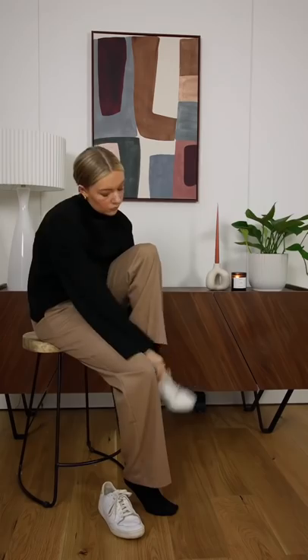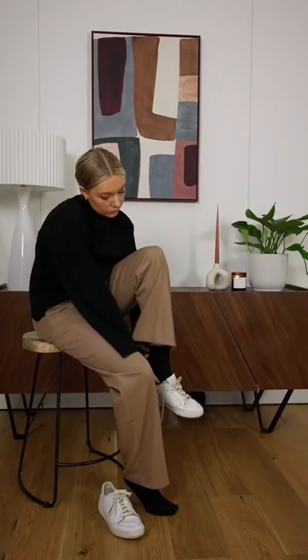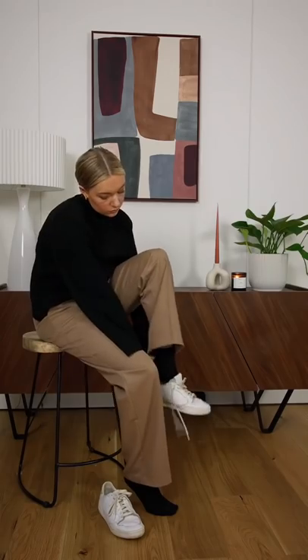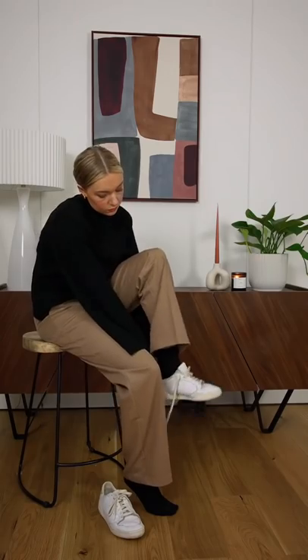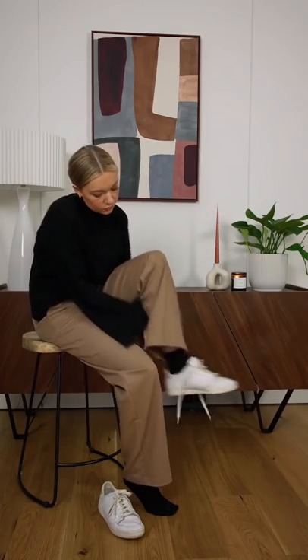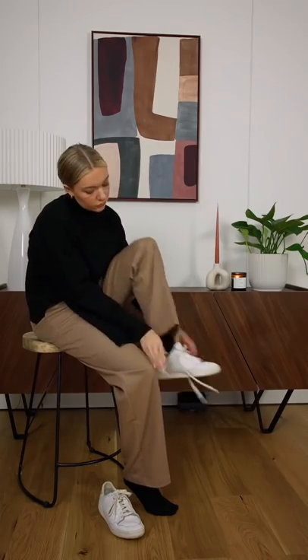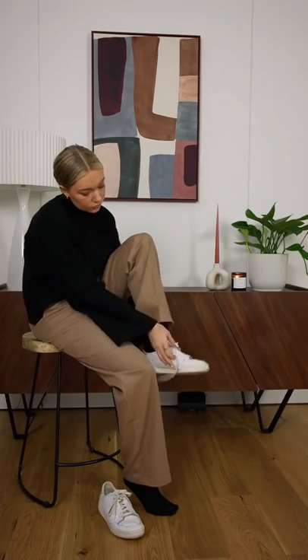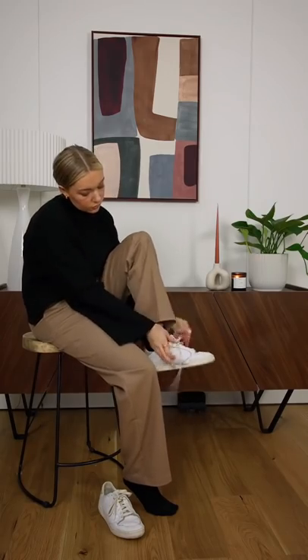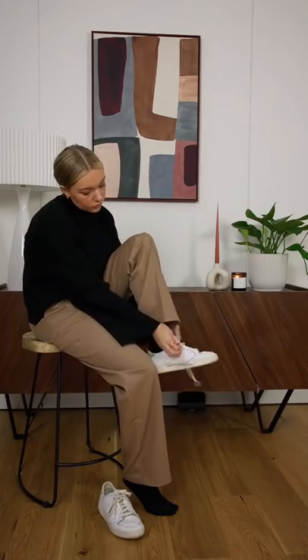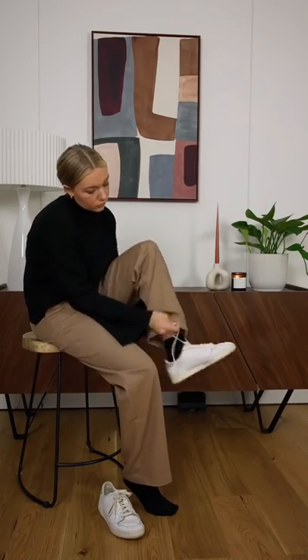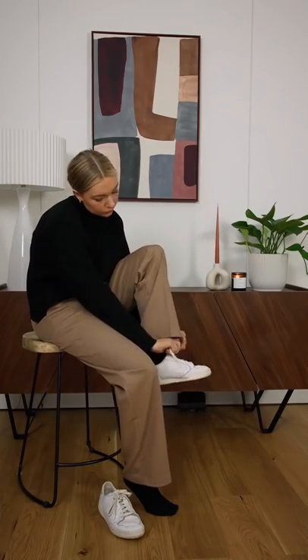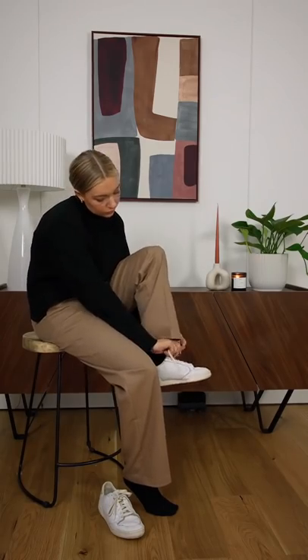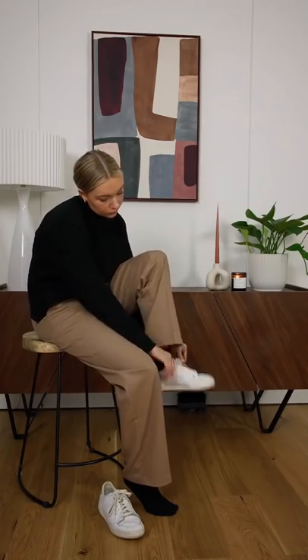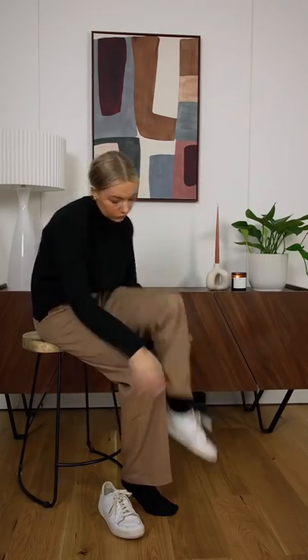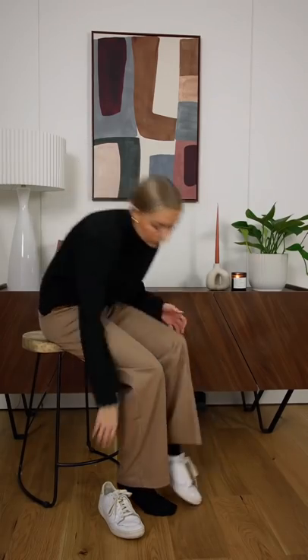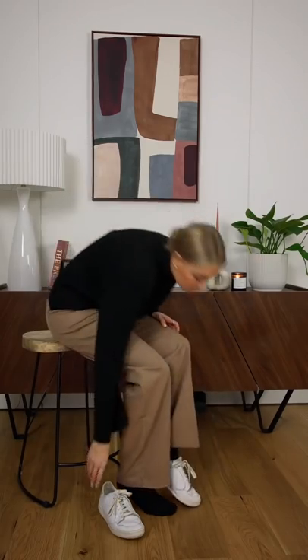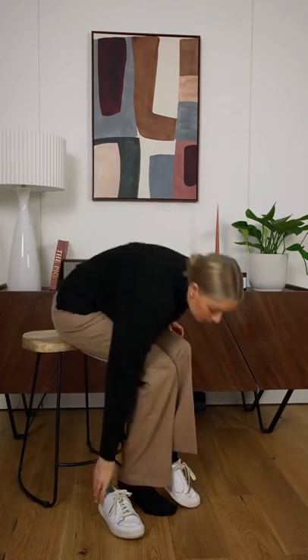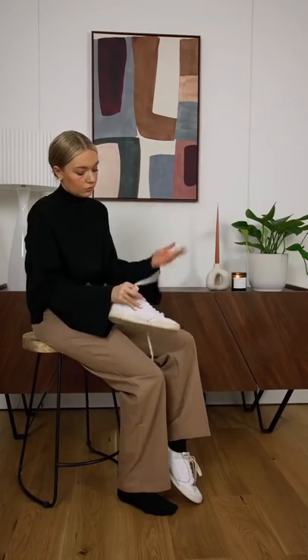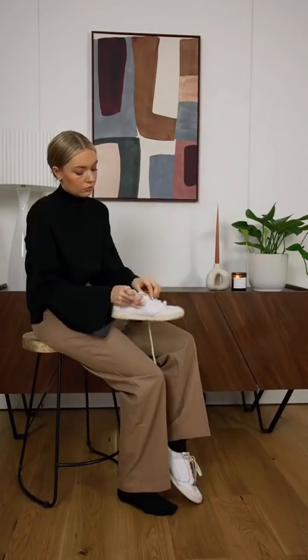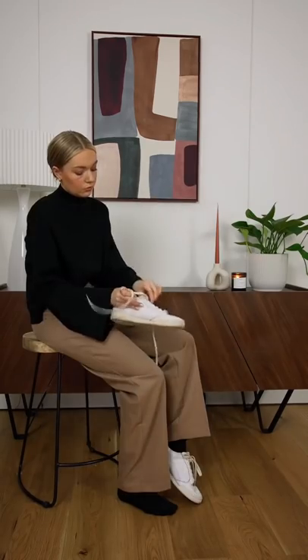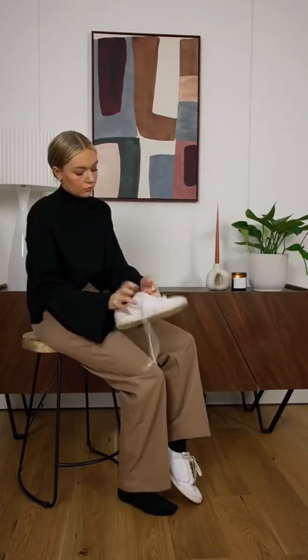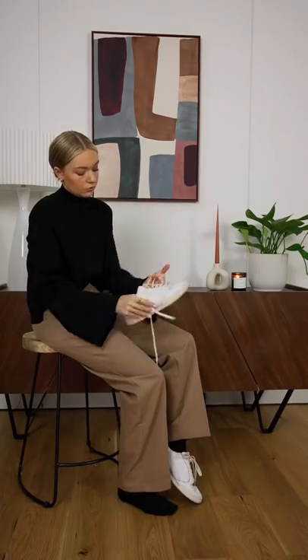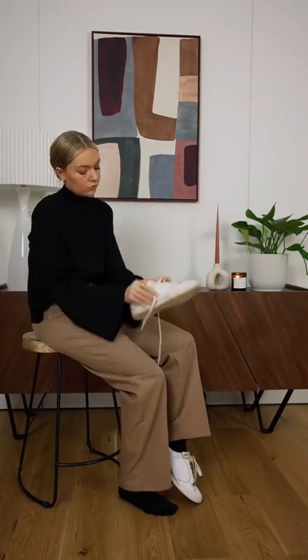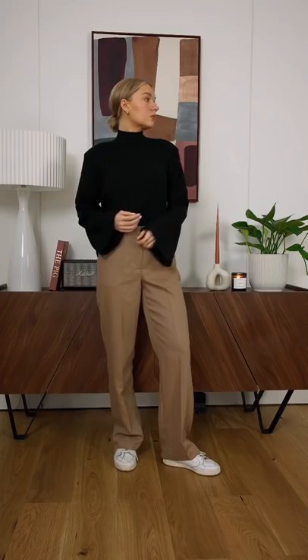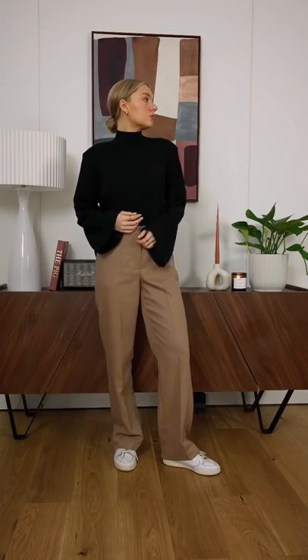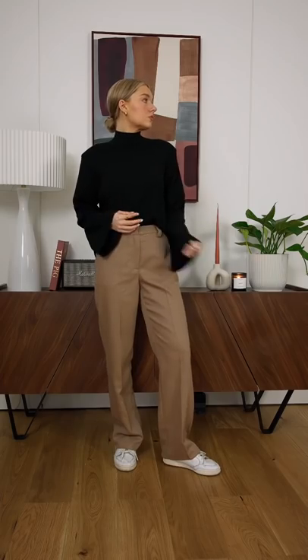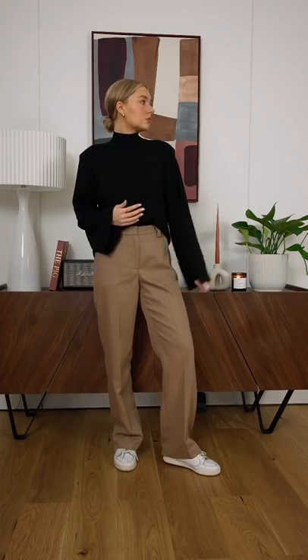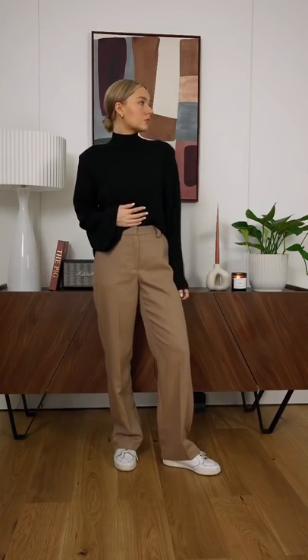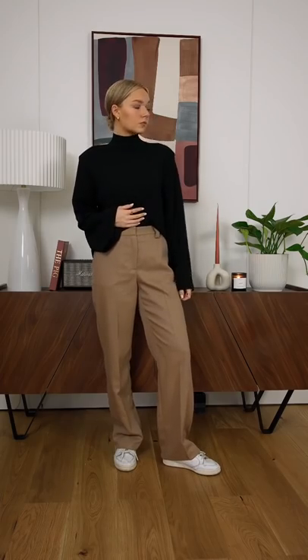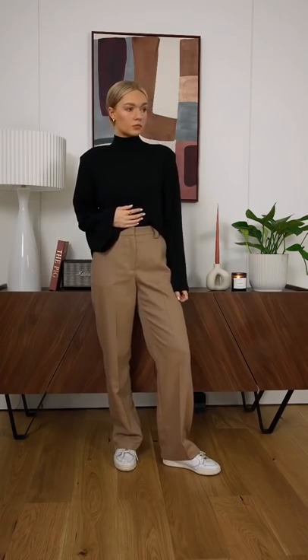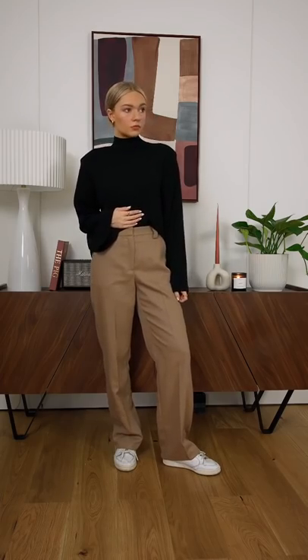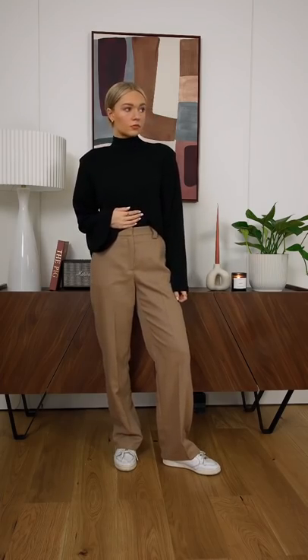Always add a laid-back element. Contrast smarter pieces like these trousers with trainers to feel a lot more effortless.